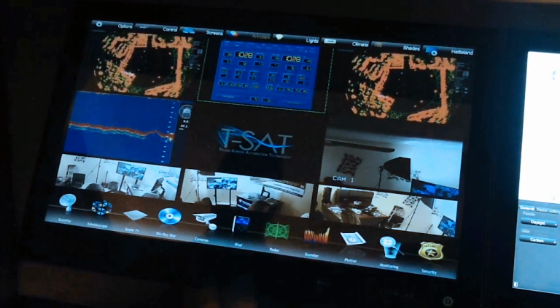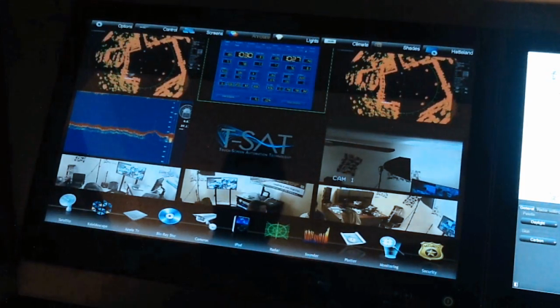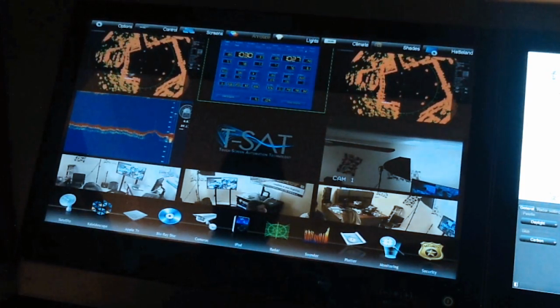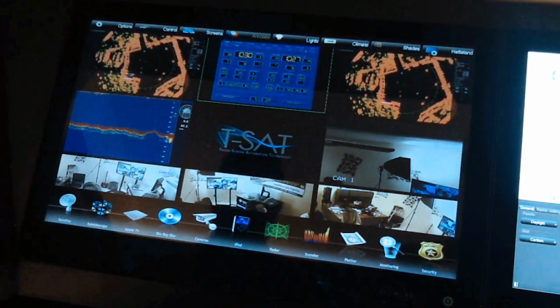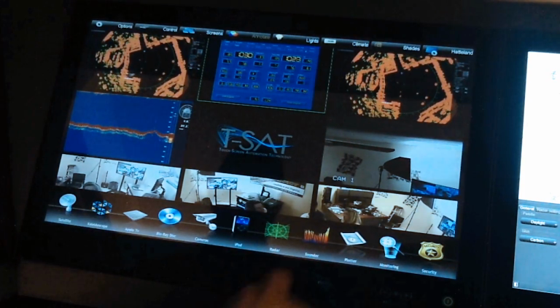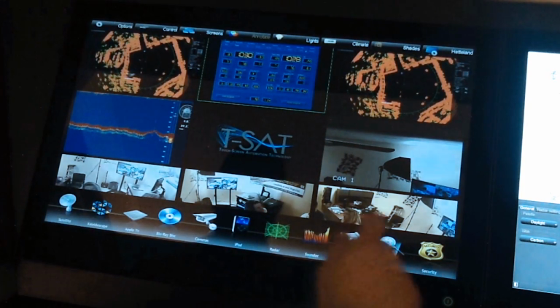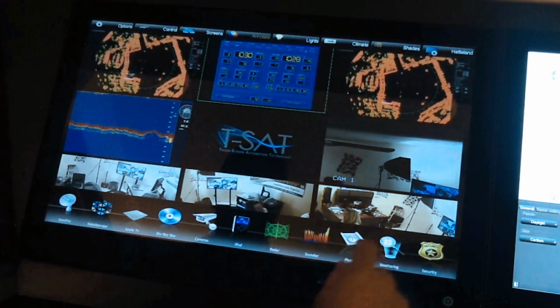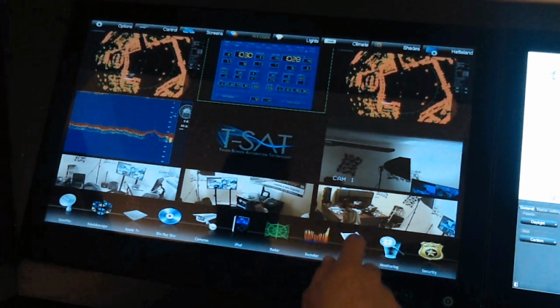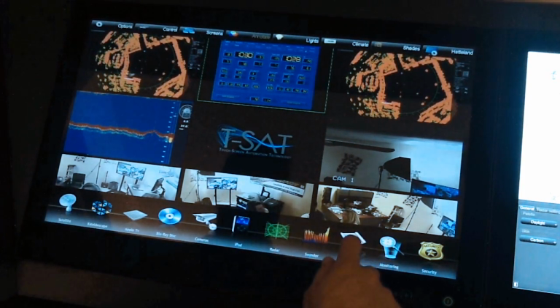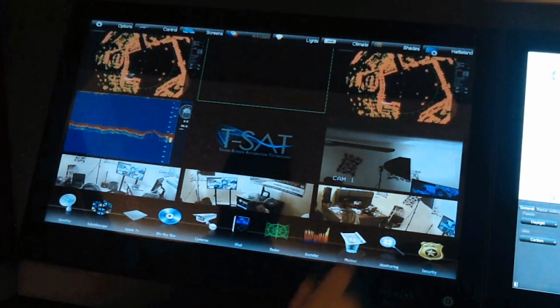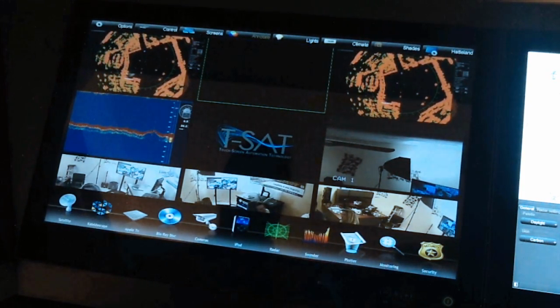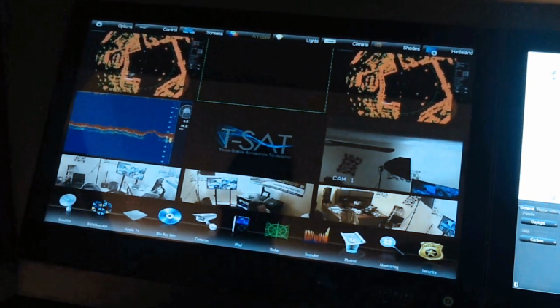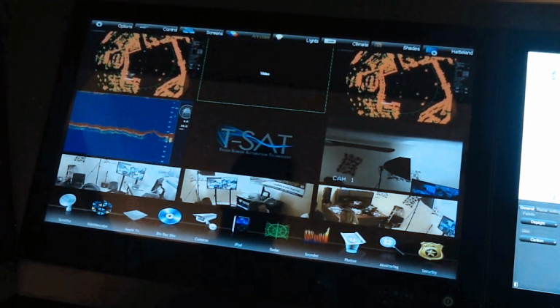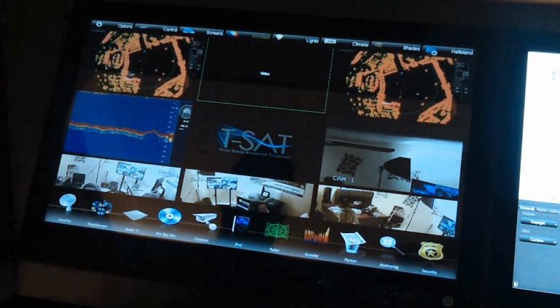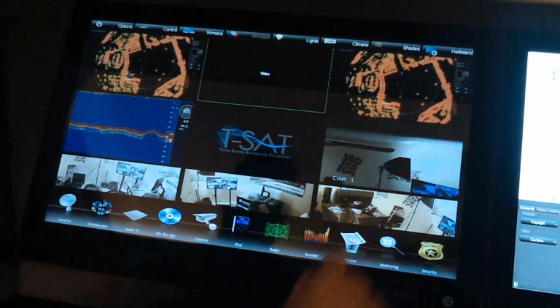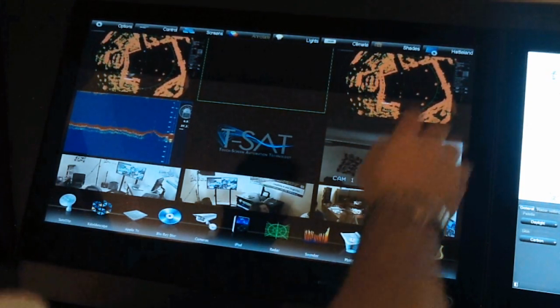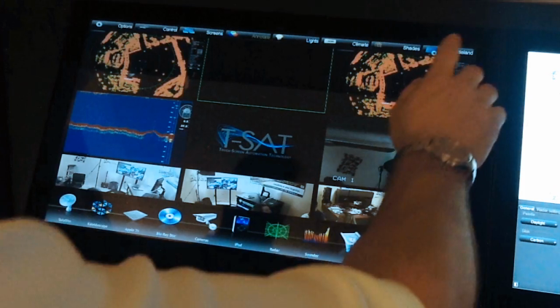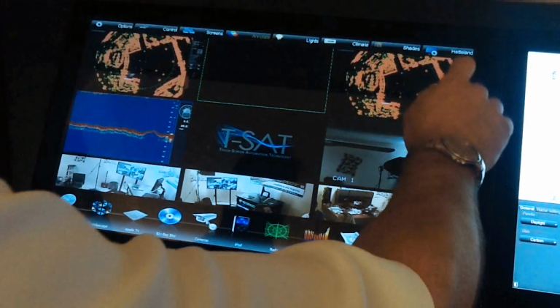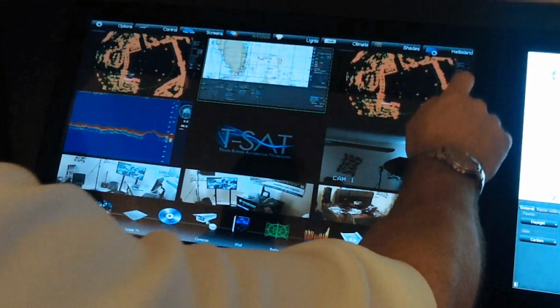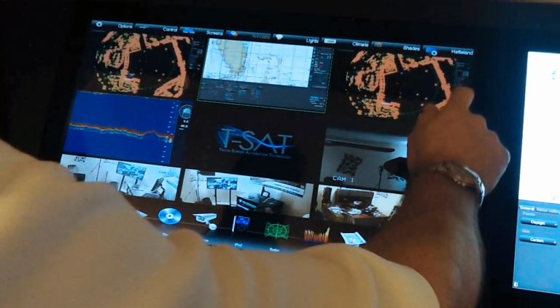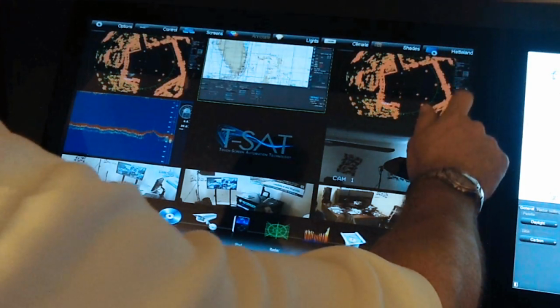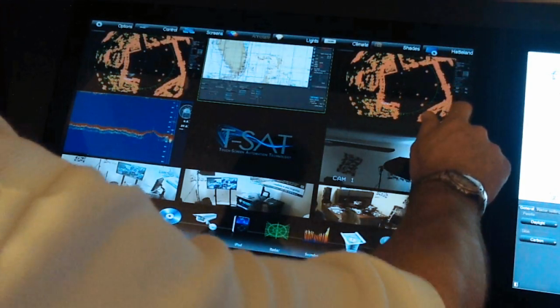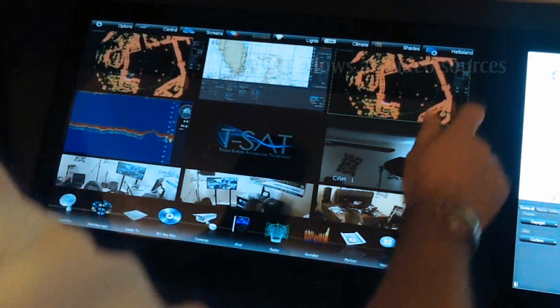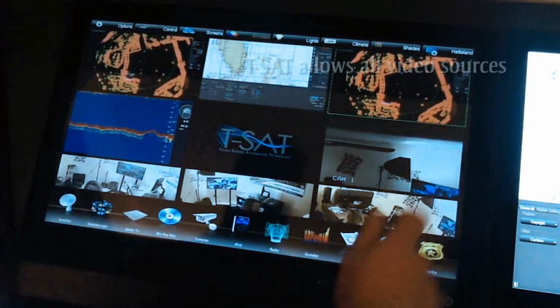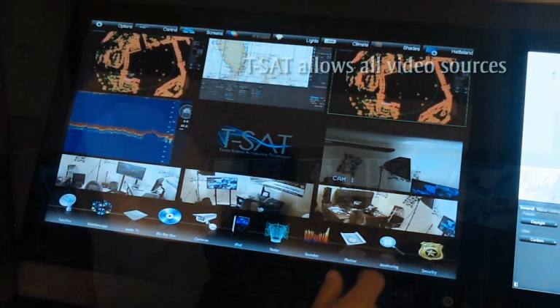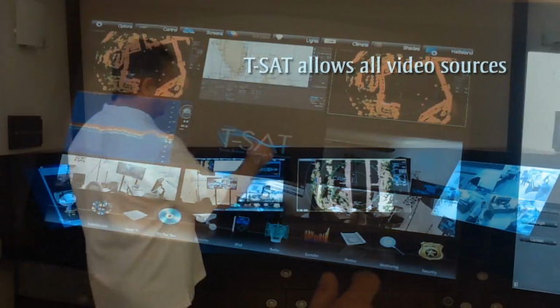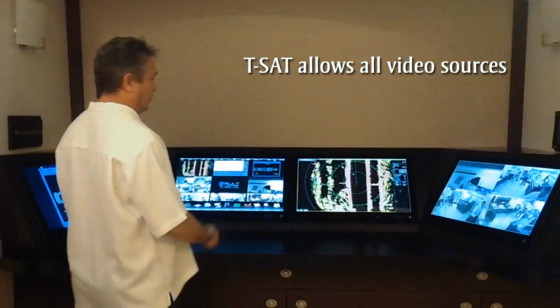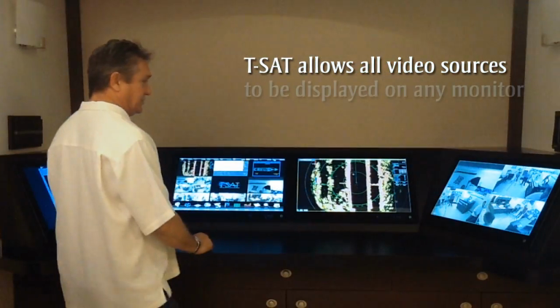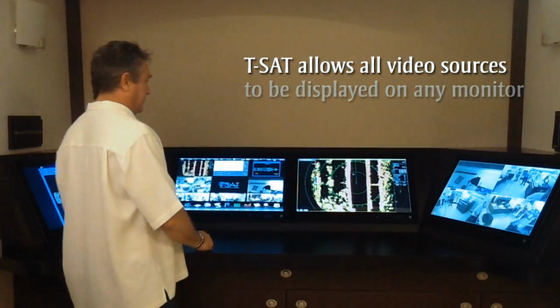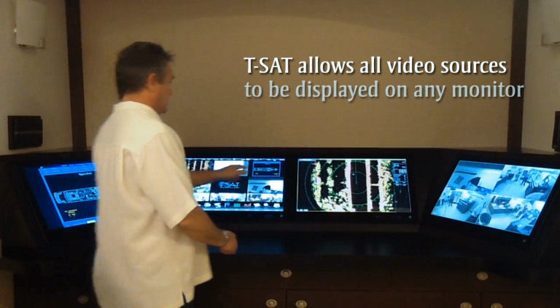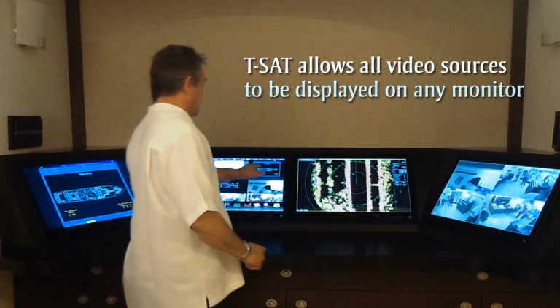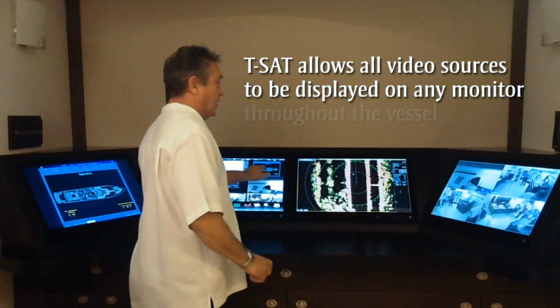If you want to utilize the slide capability, choose your monitor and slide in that direction. It's that simple.